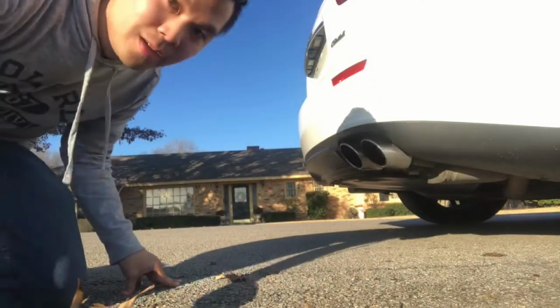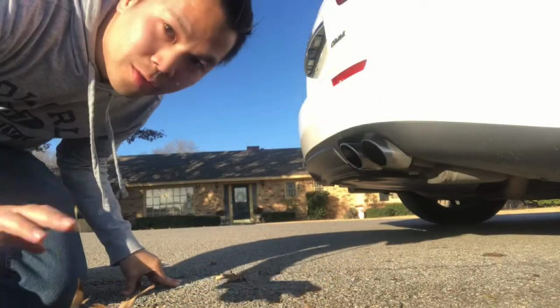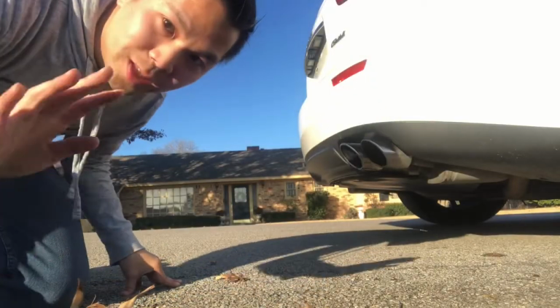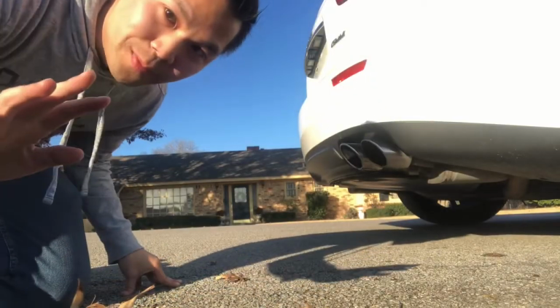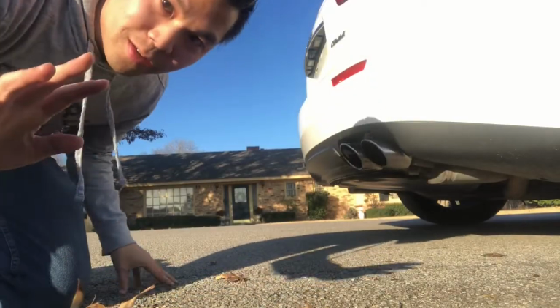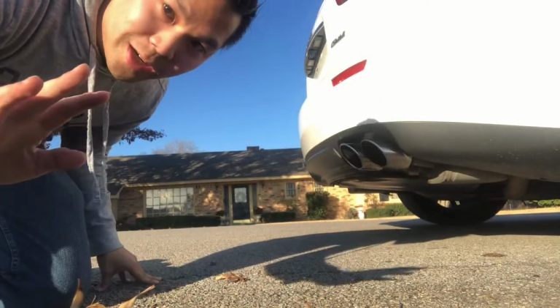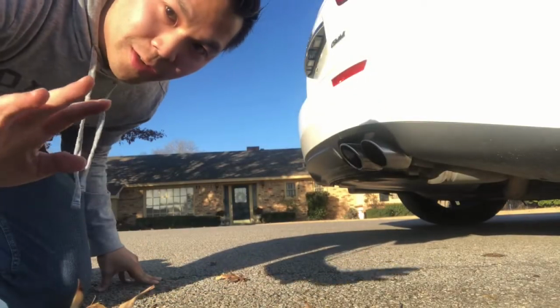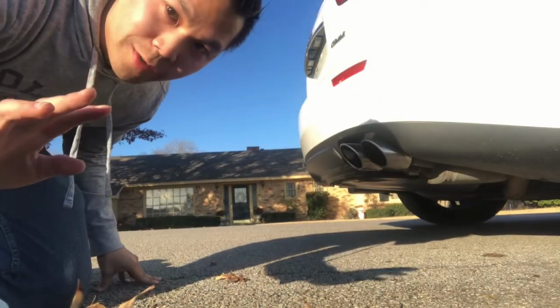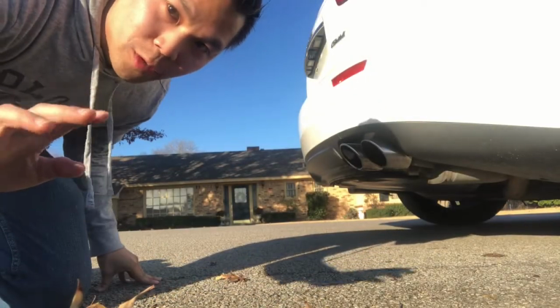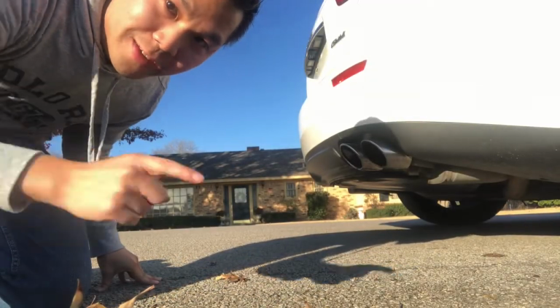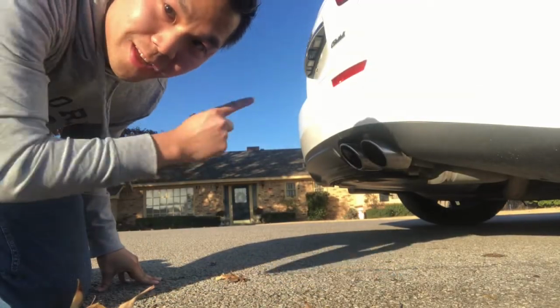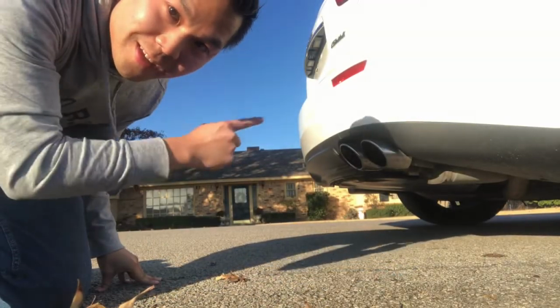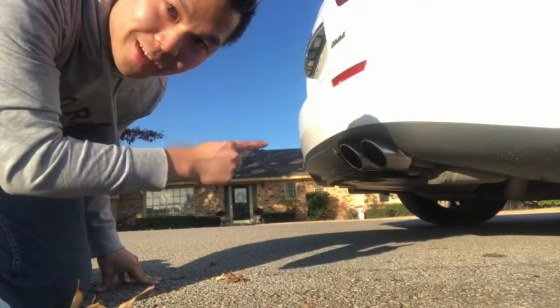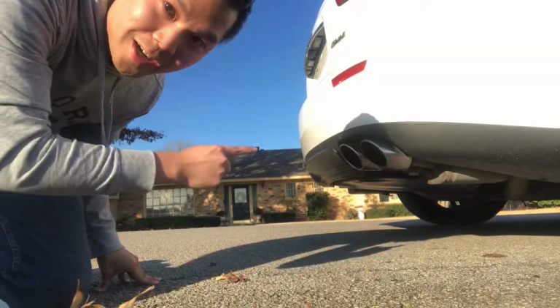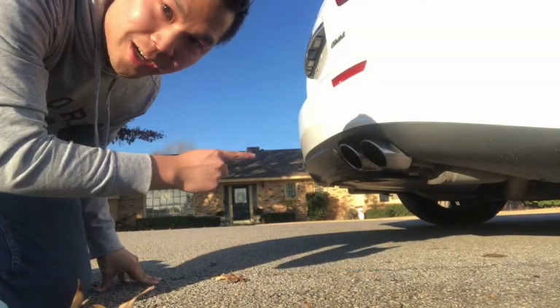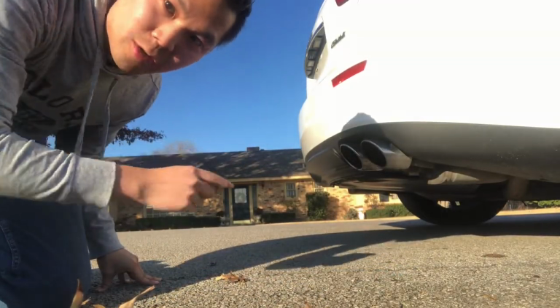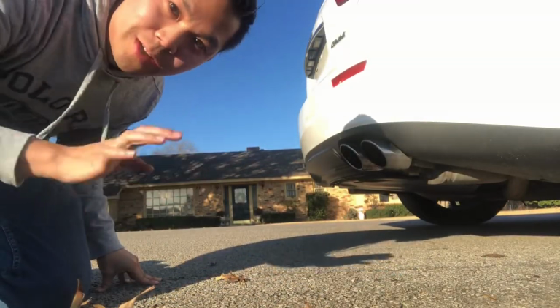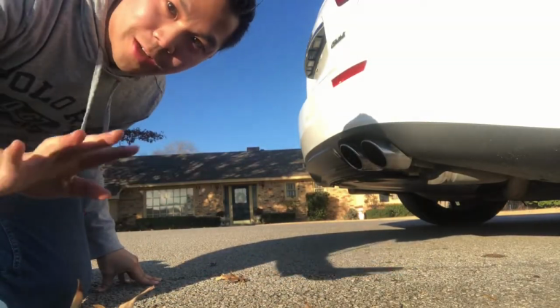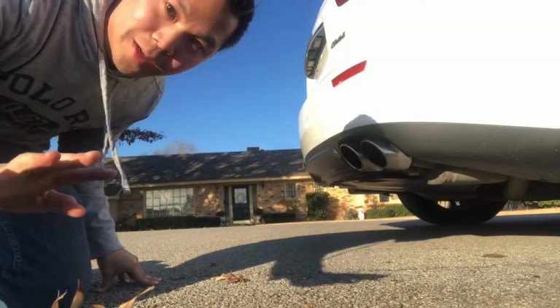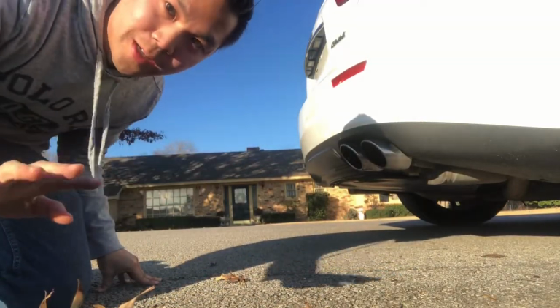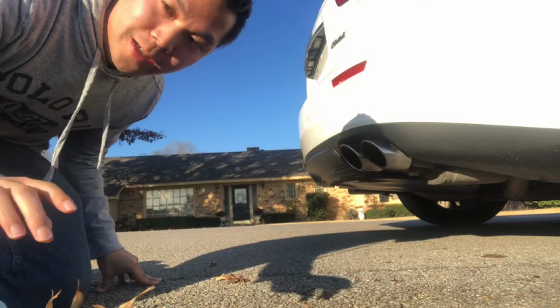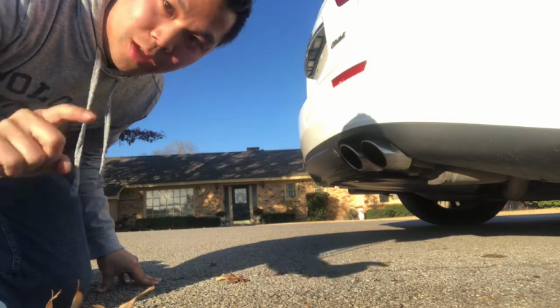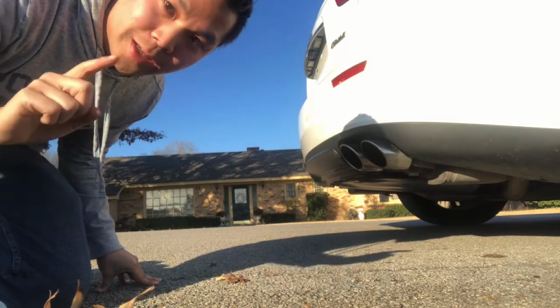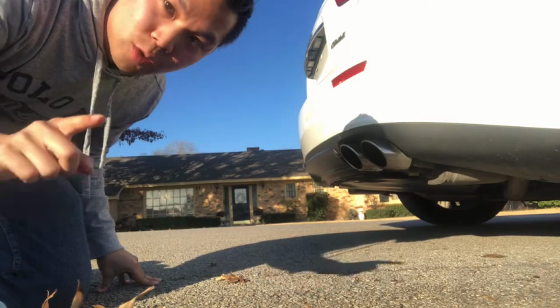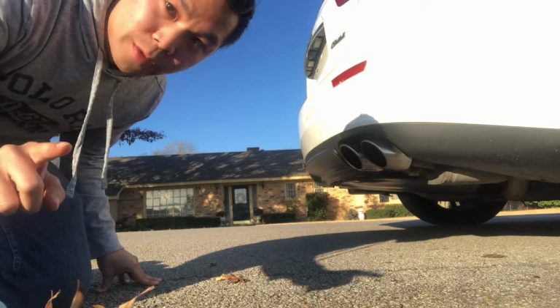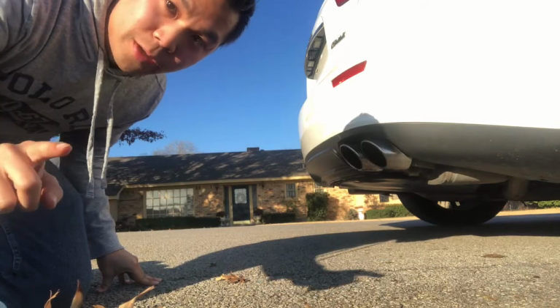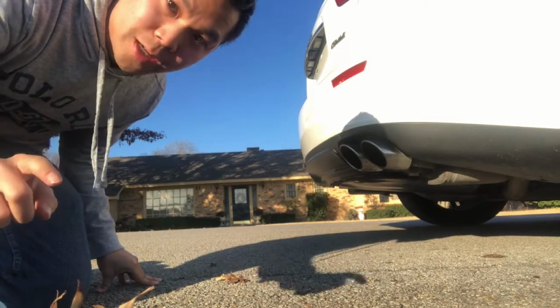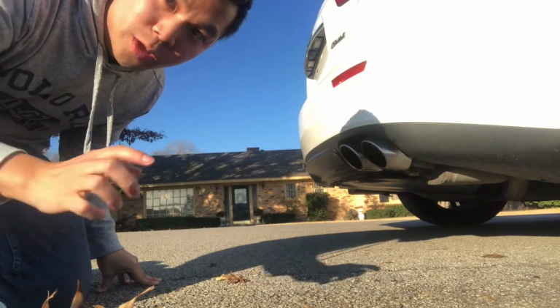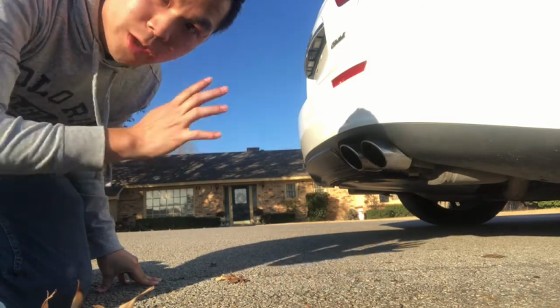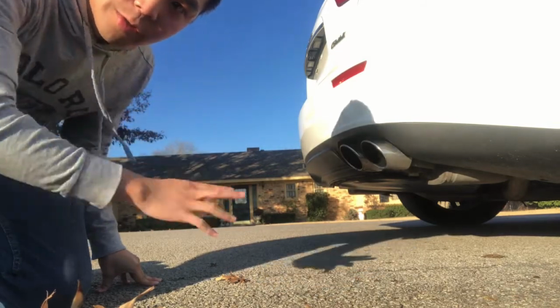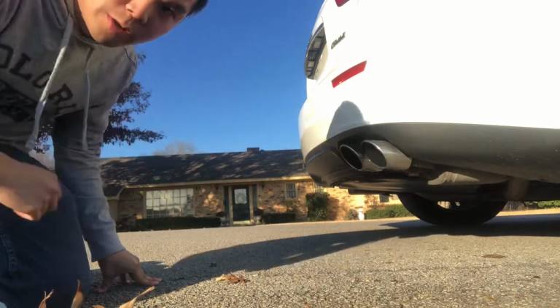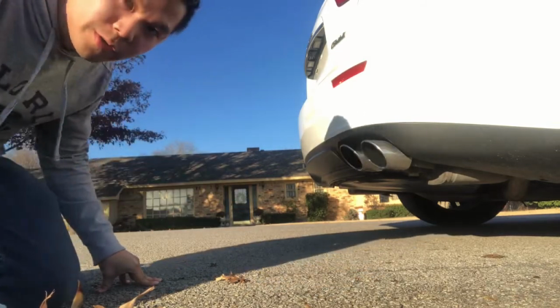So one thing Maseratis are known for is this exhaust right here. I'm going to start it up, rev it in normal mode, and then we're going to go into sport mode too.